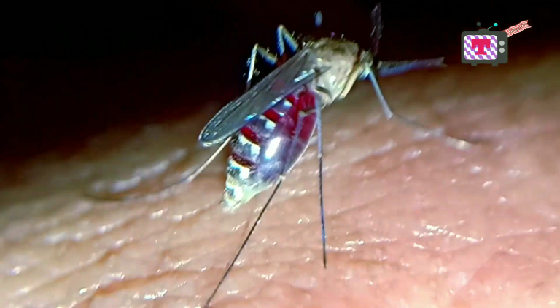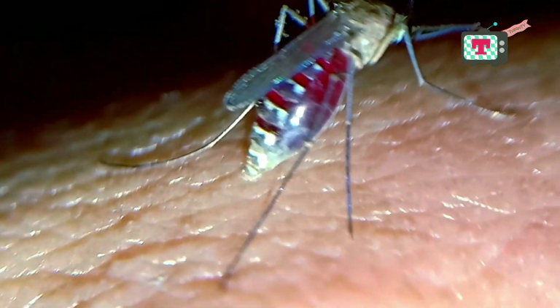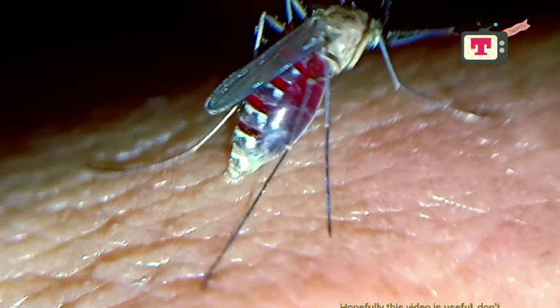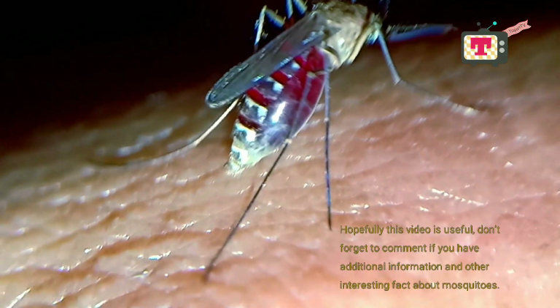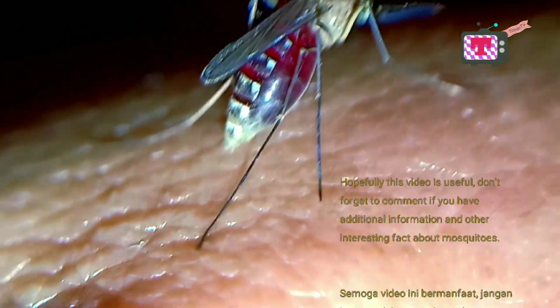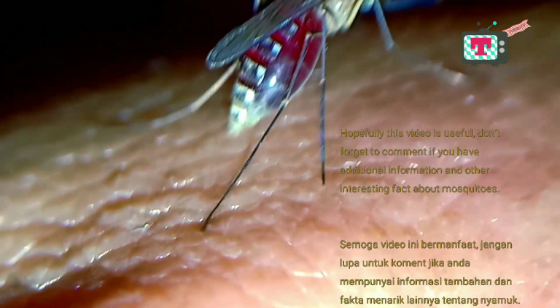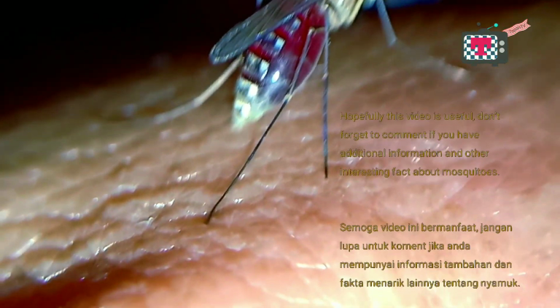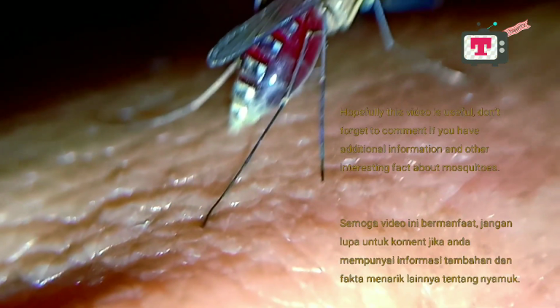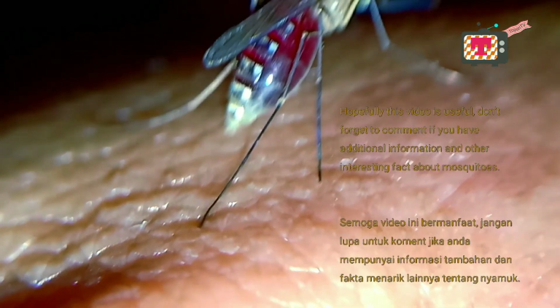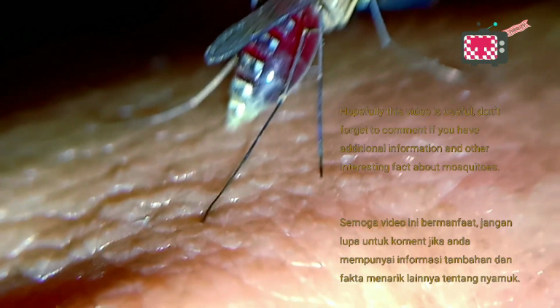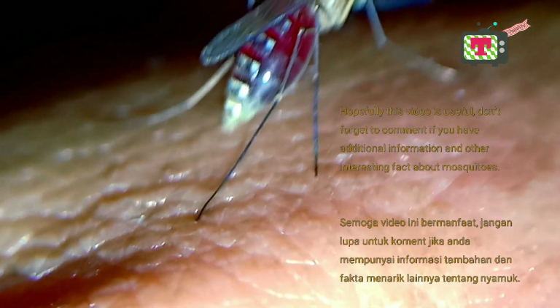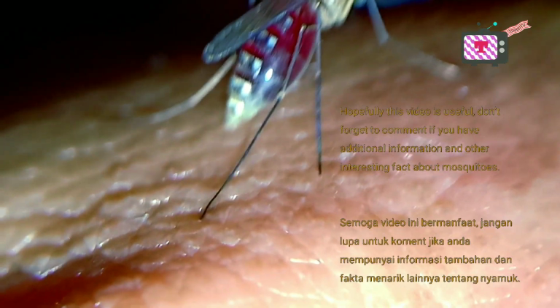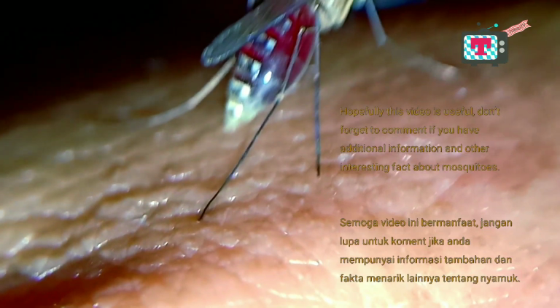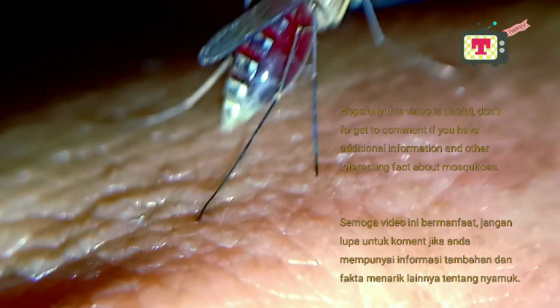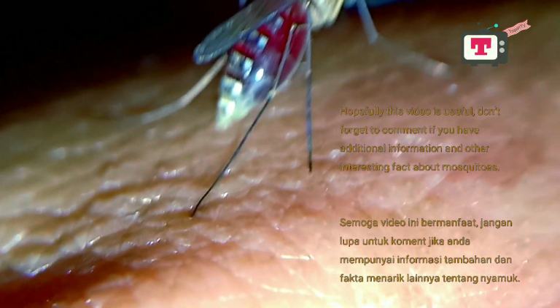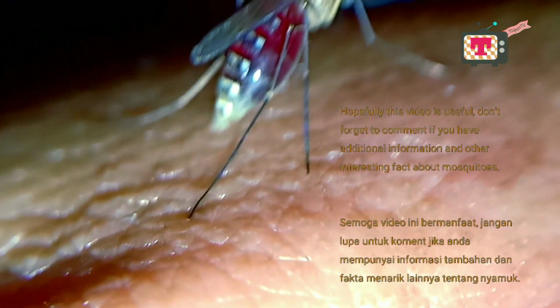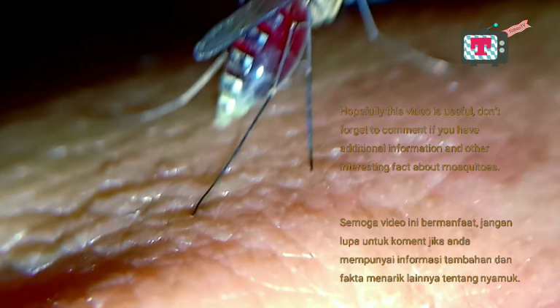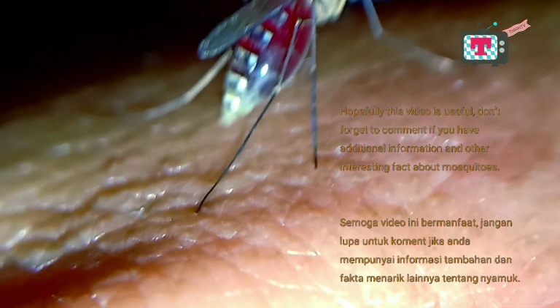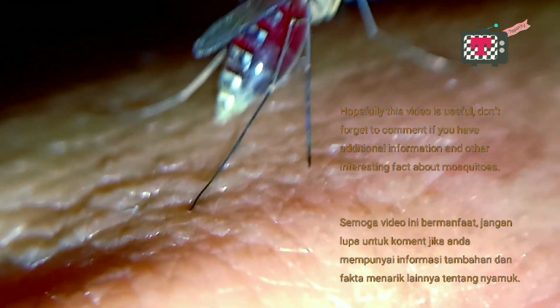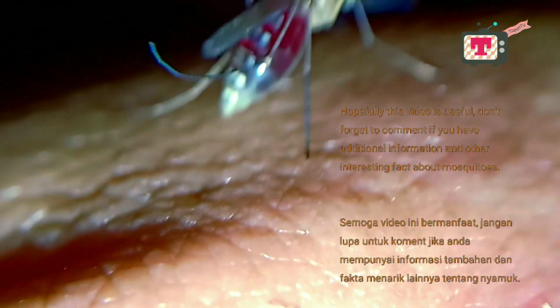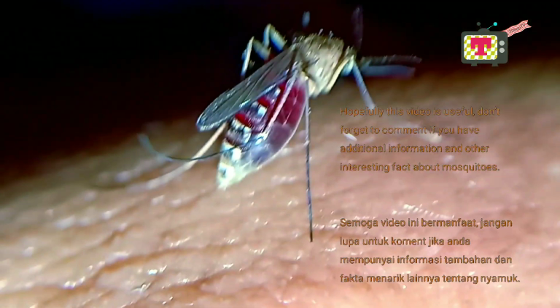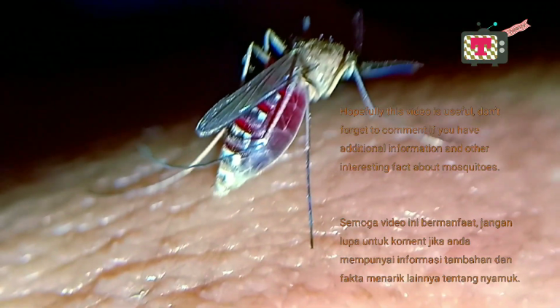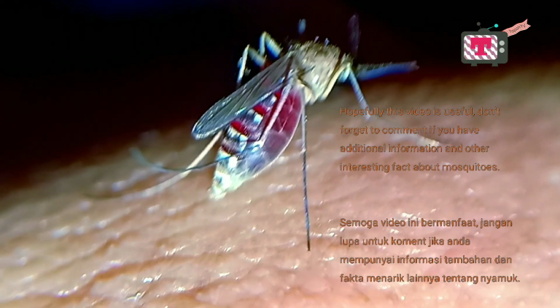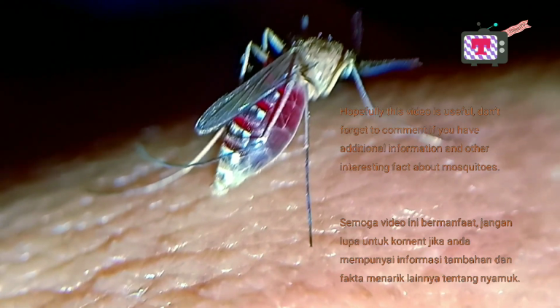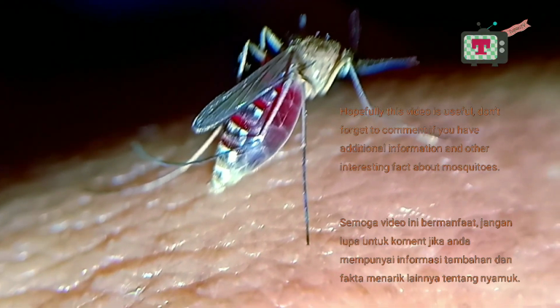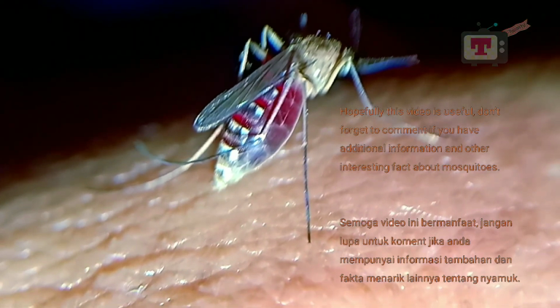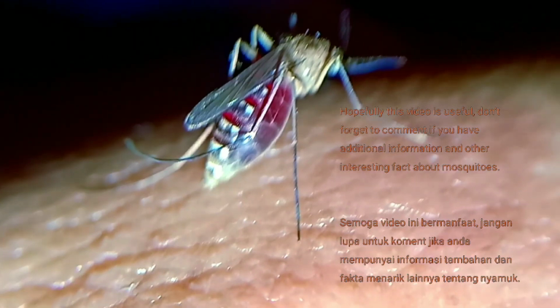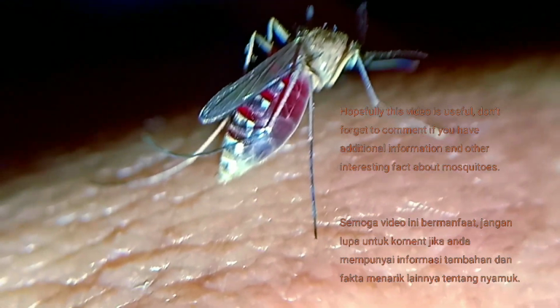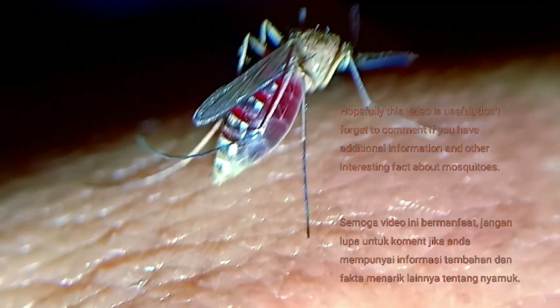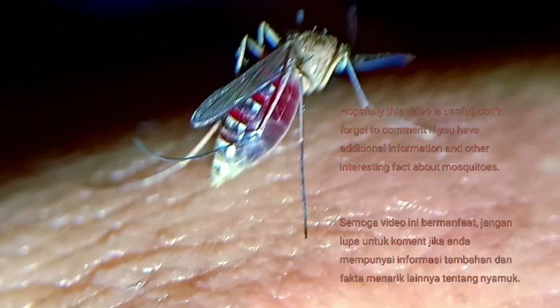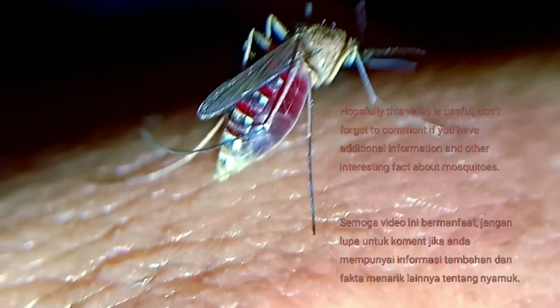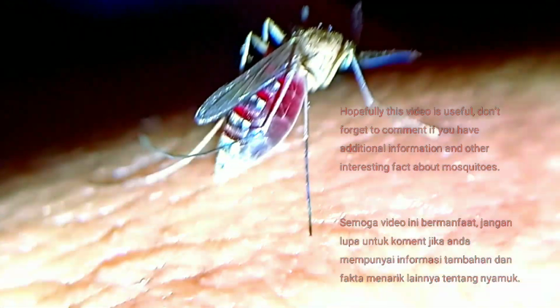Hopefully this video is useful. Don't forget to comment if you have additional information or other interesting facts about mosquitoes.